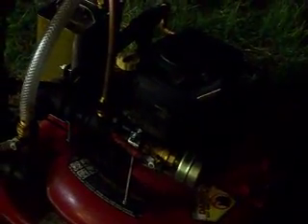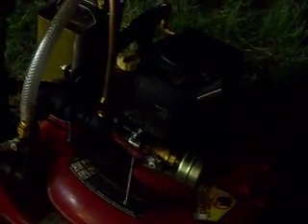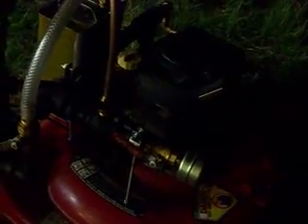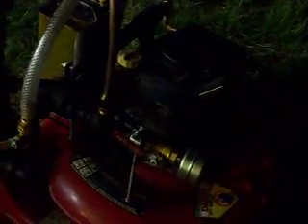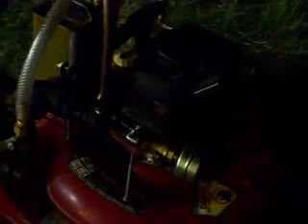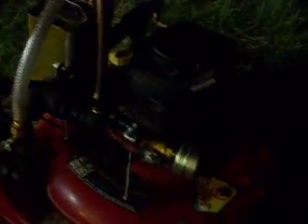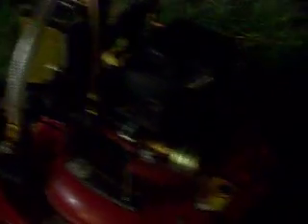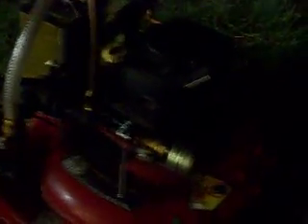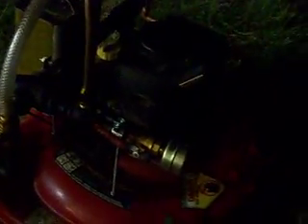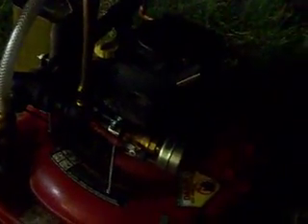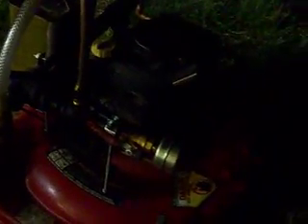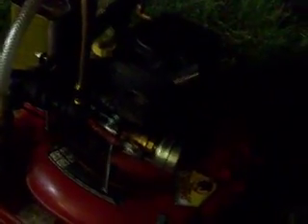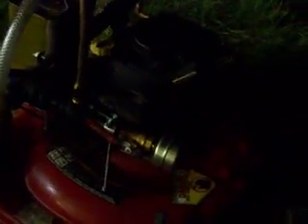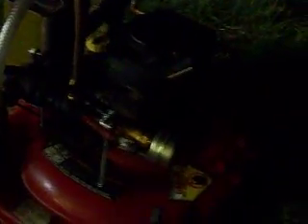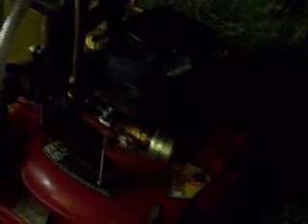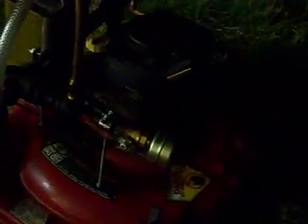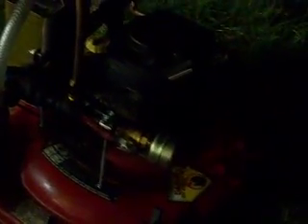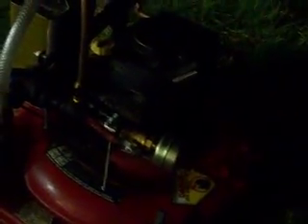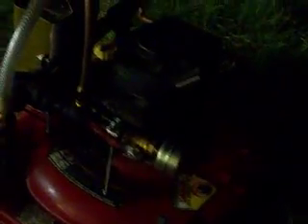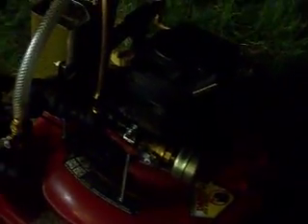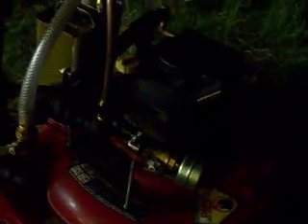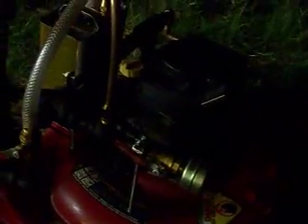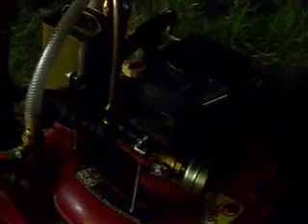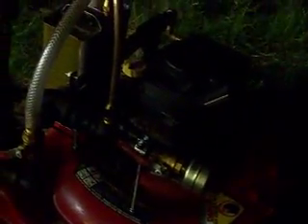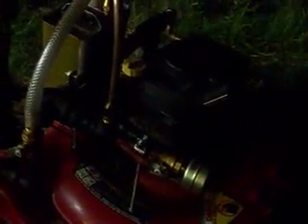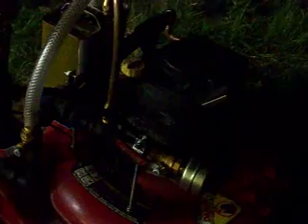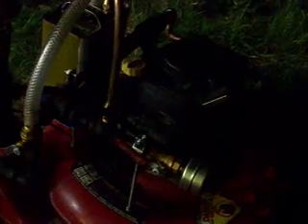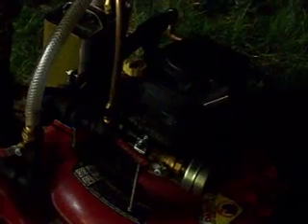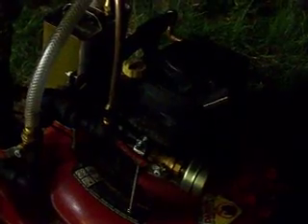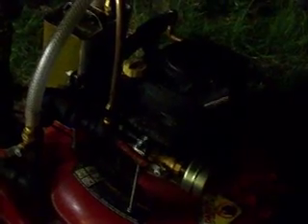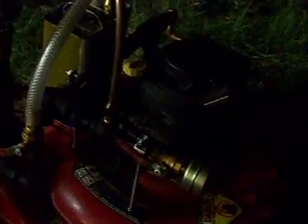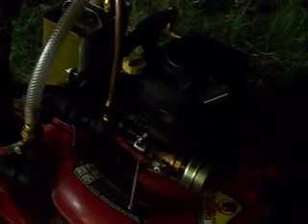That's a smooth run. I could go mow my lawn on corn oil.